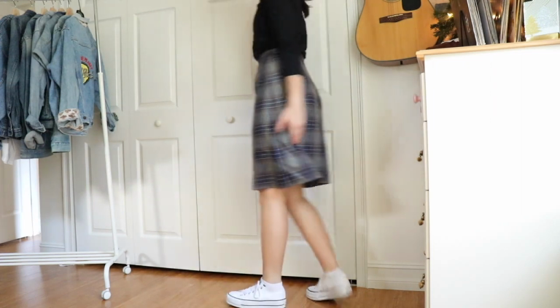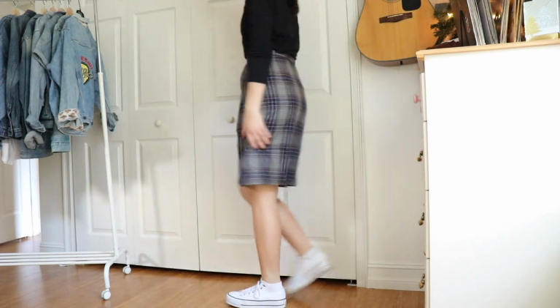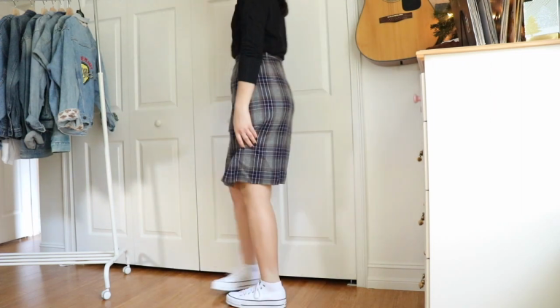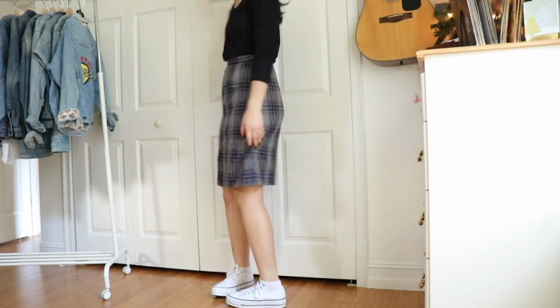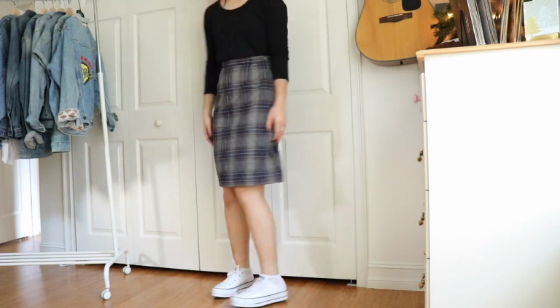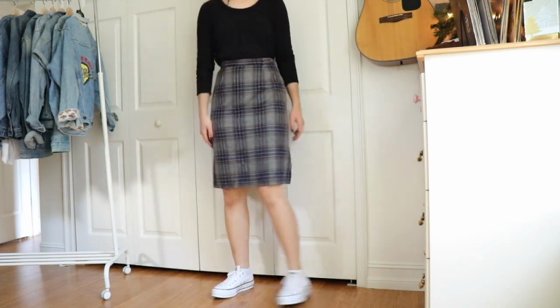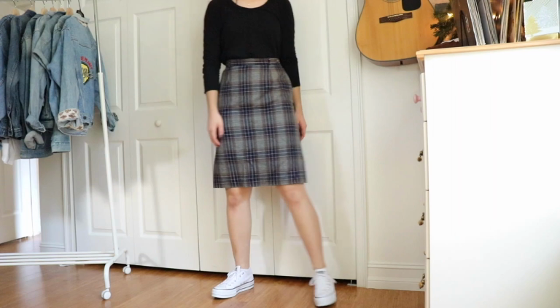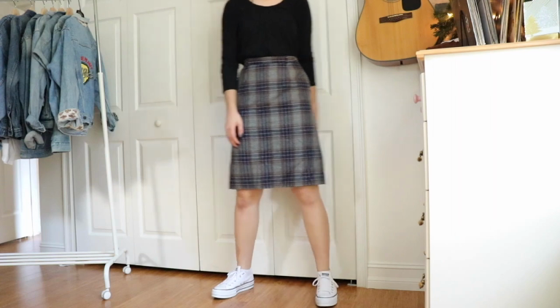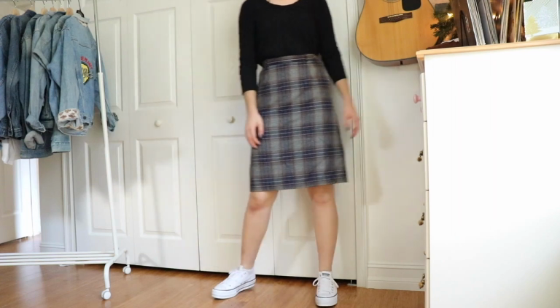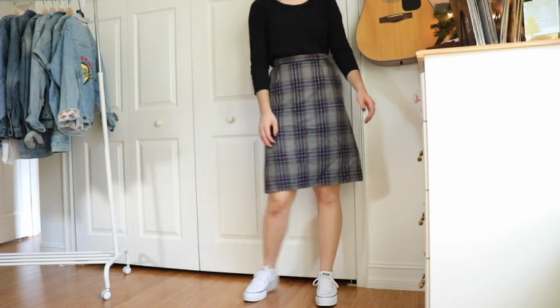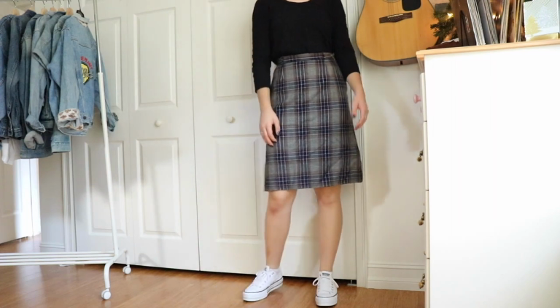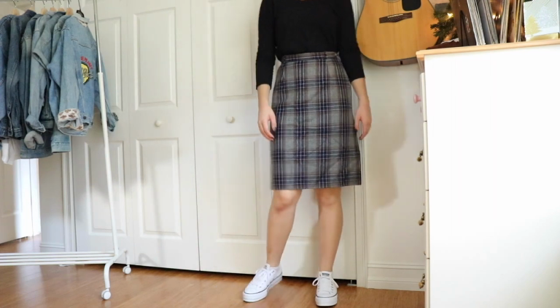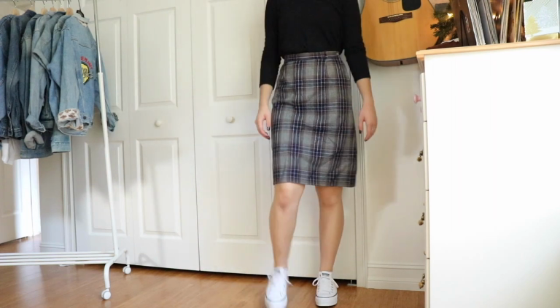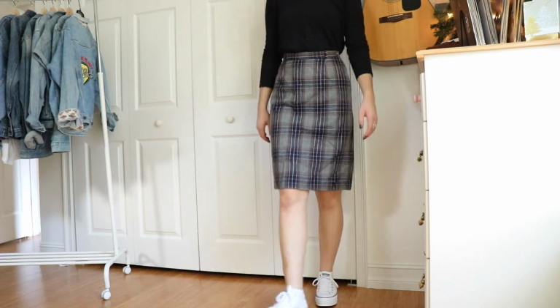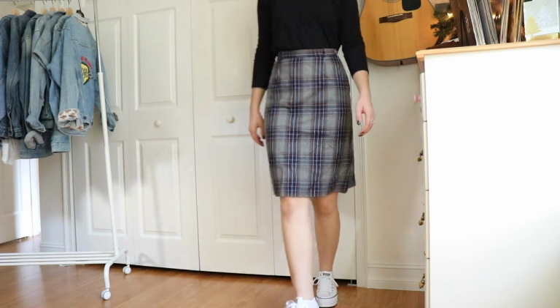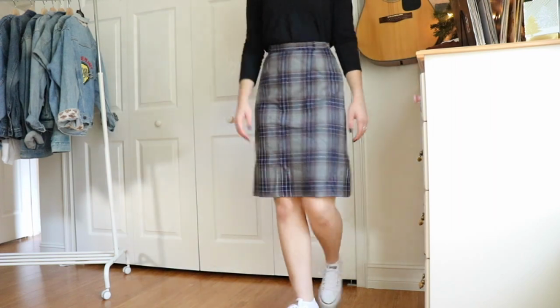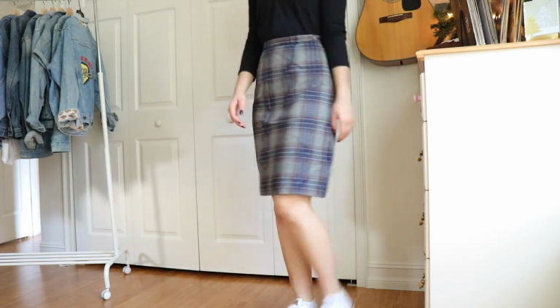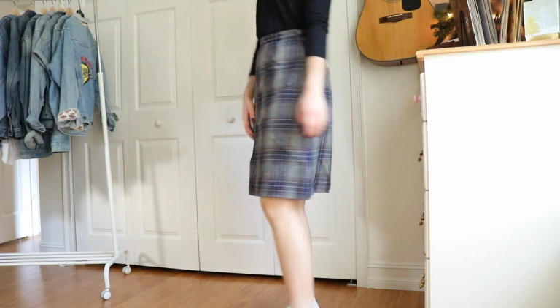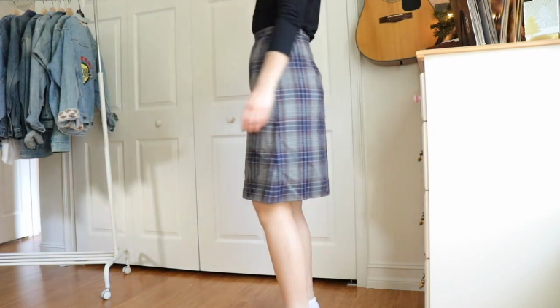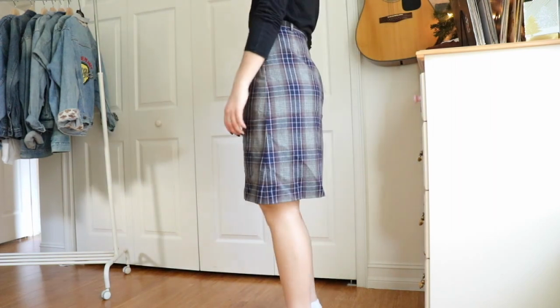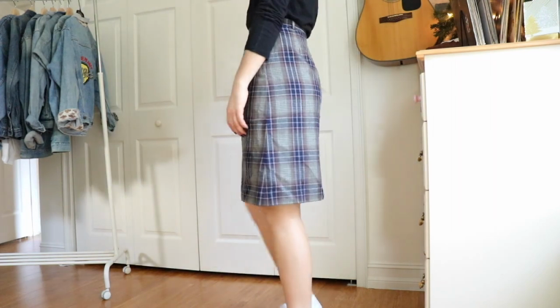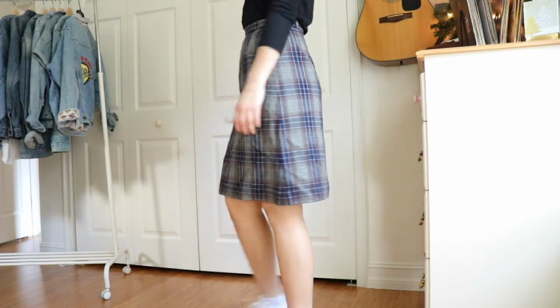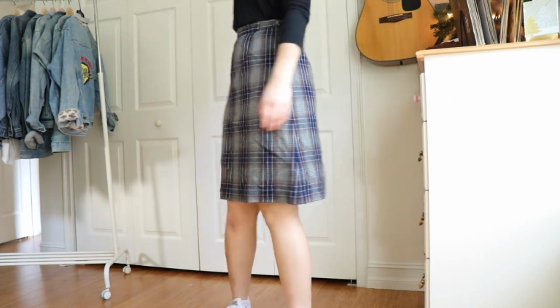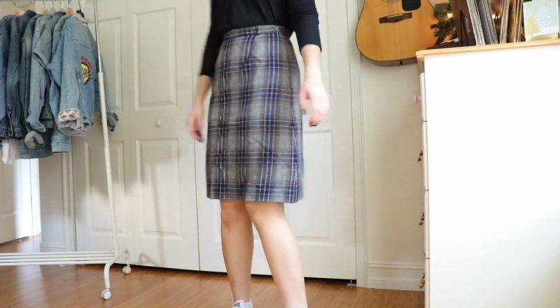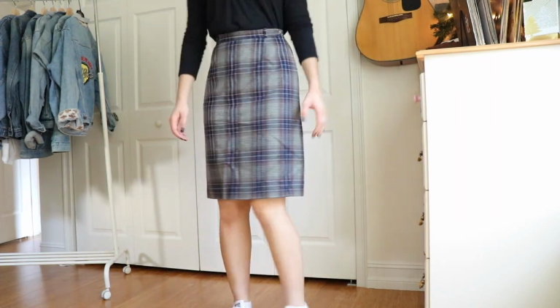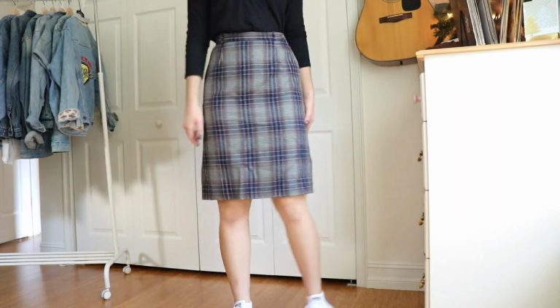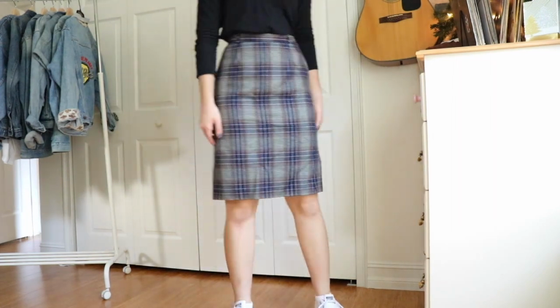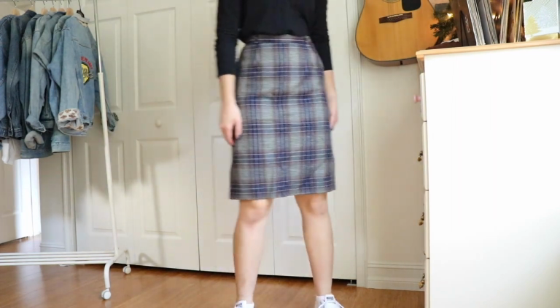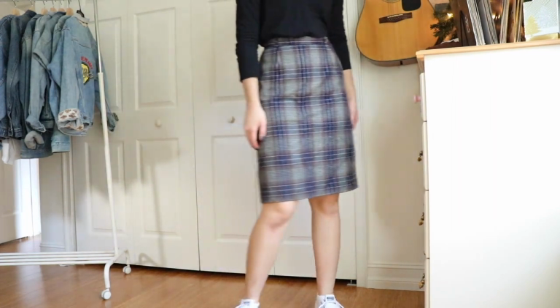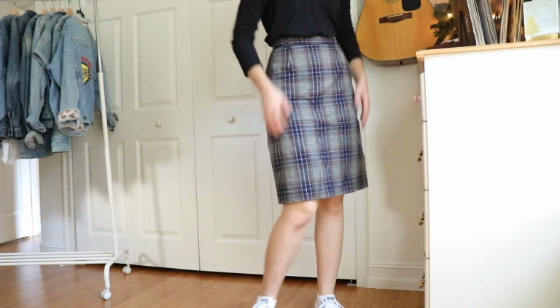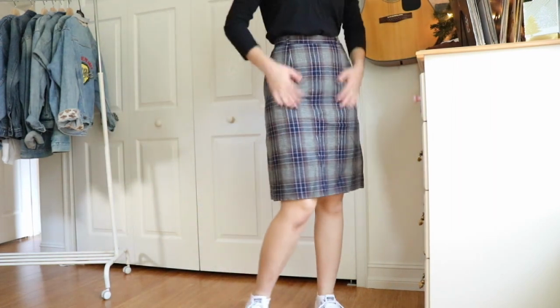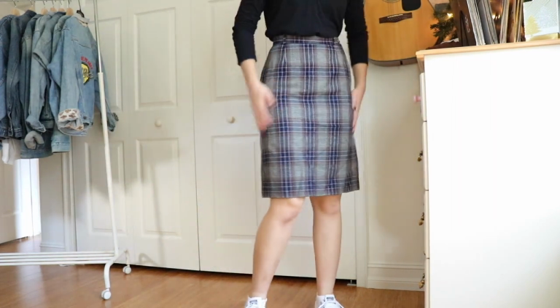I also got this plaid skirt for ten dollars — I believe it's either 1970s or 1980s, but it is wool, so I don't think I'll be wearing it outside of fall or winter.